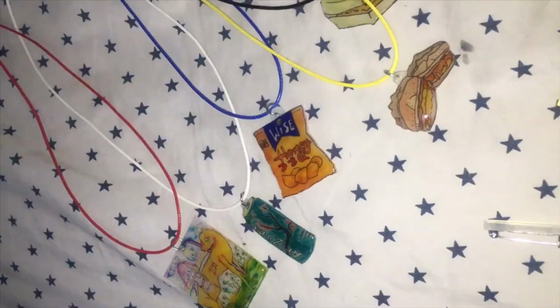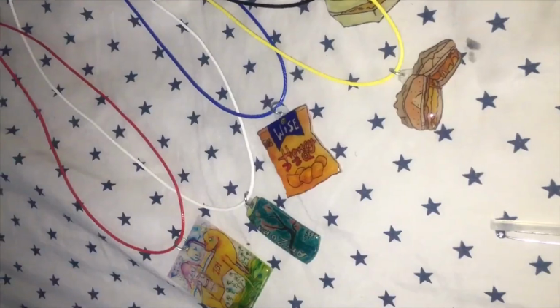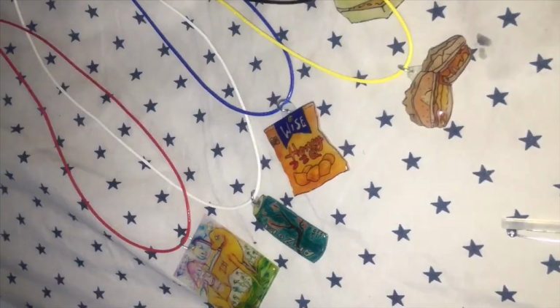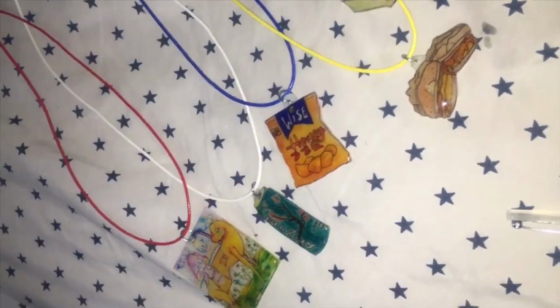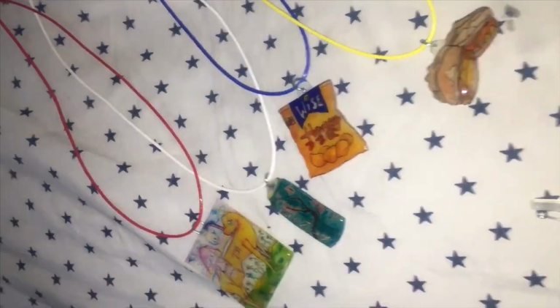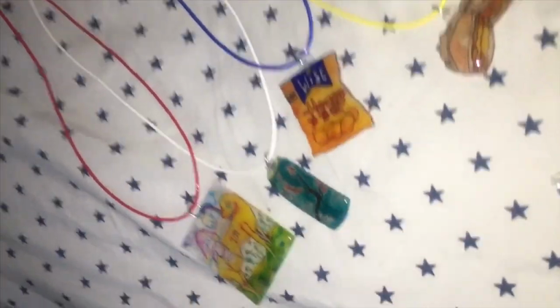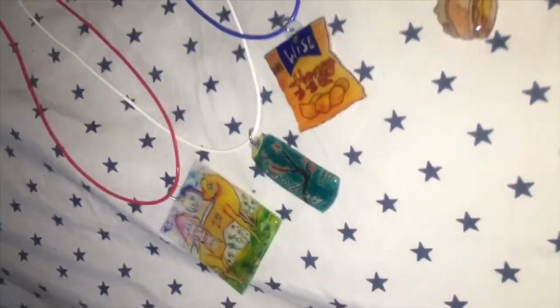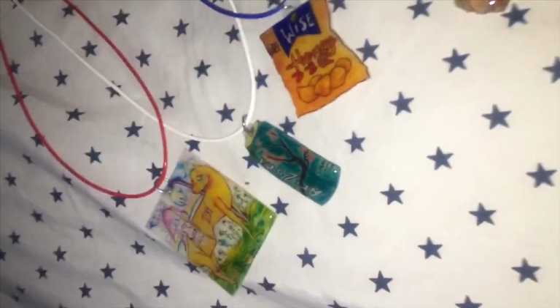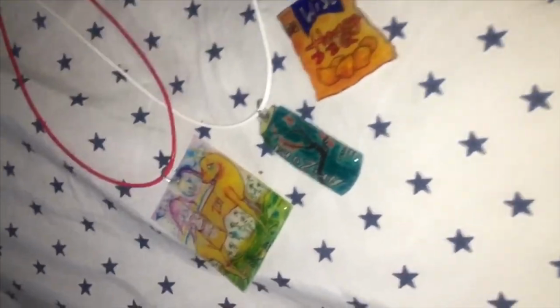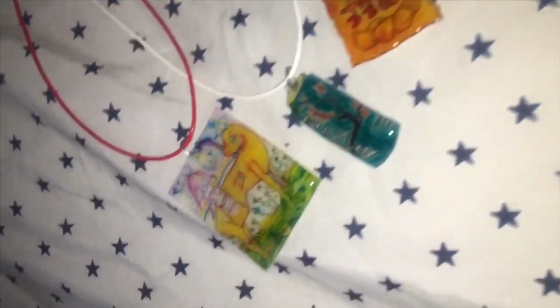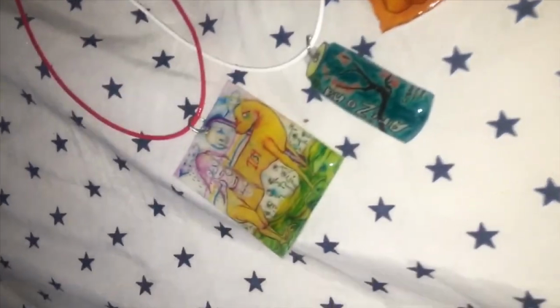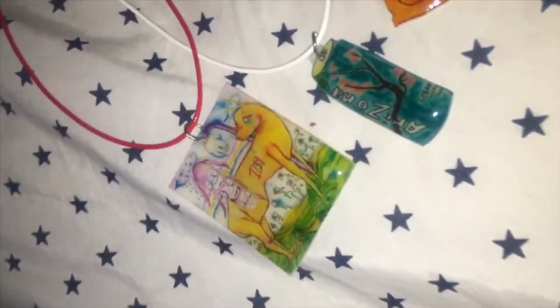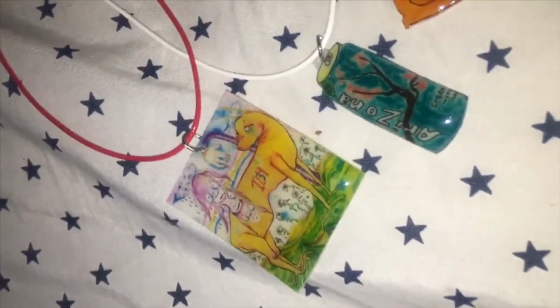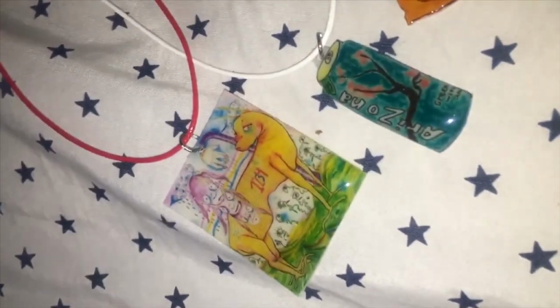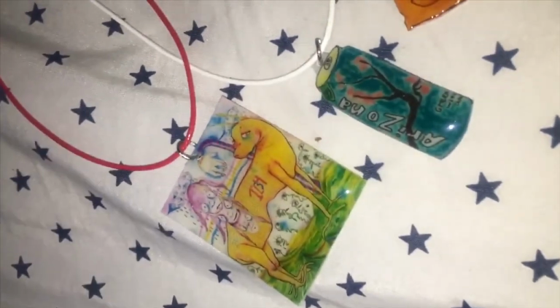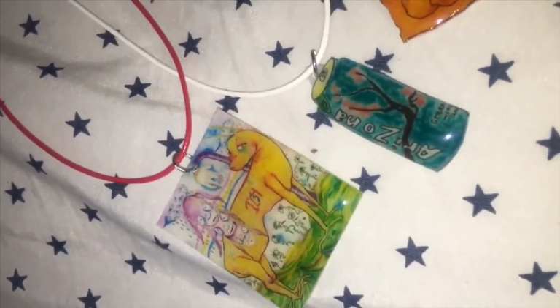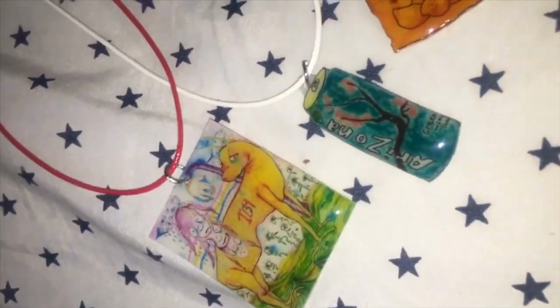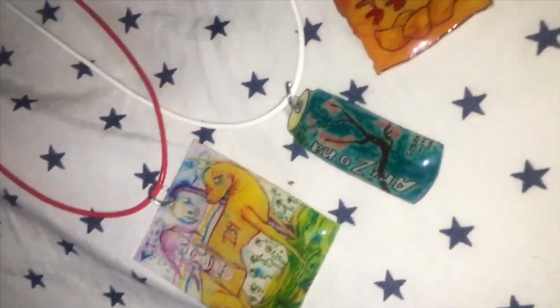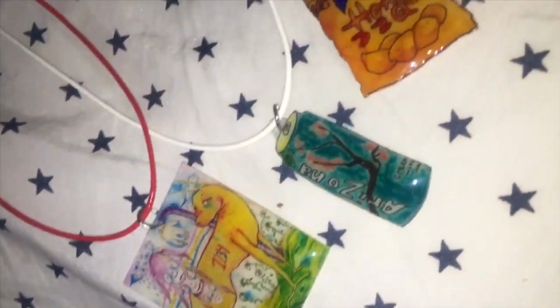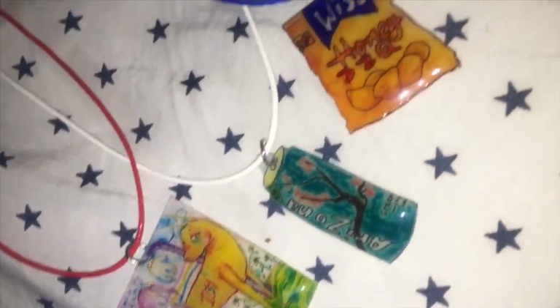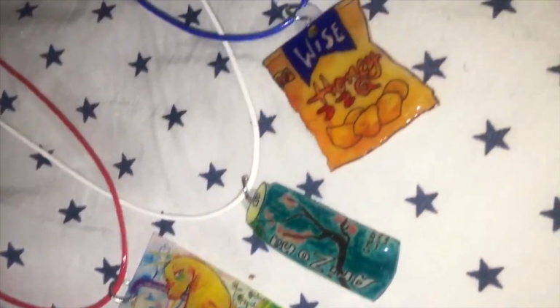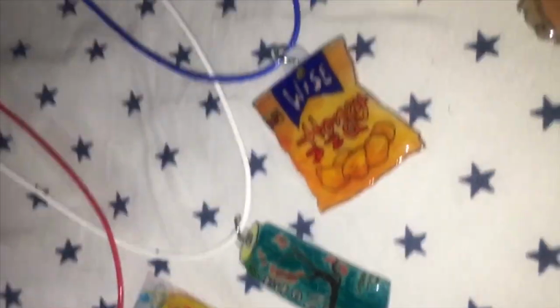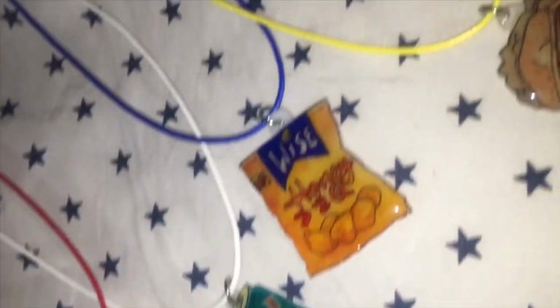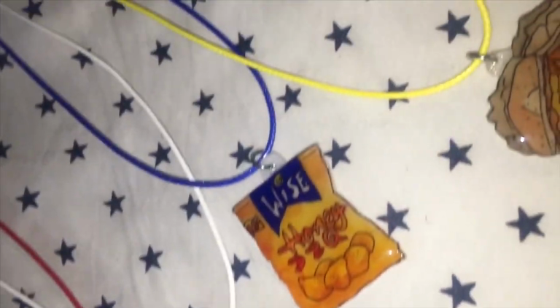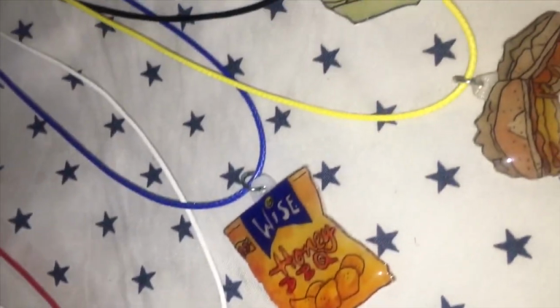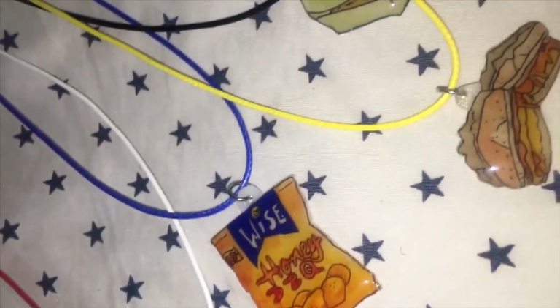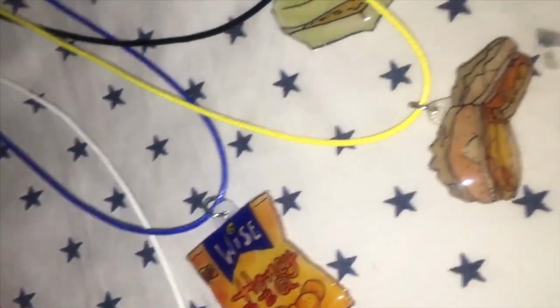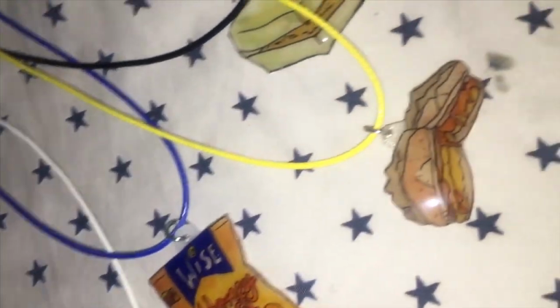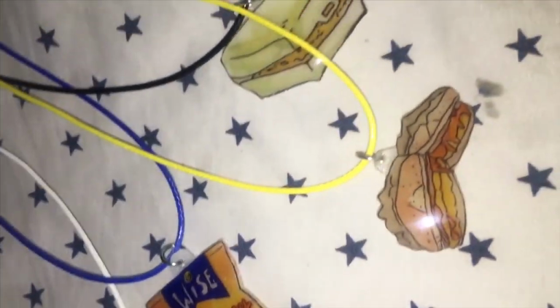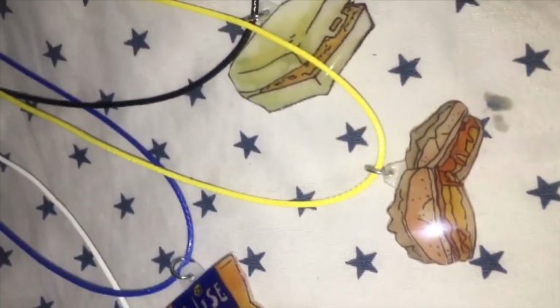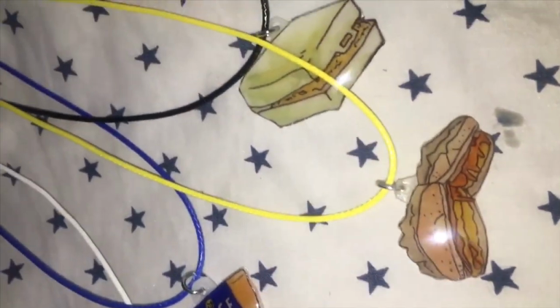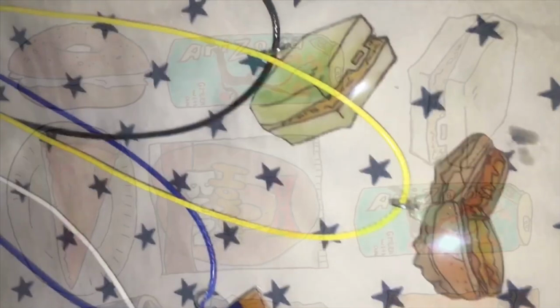In this video, I'm going to show you how to create charms using inkjet shrinky-dink paper.